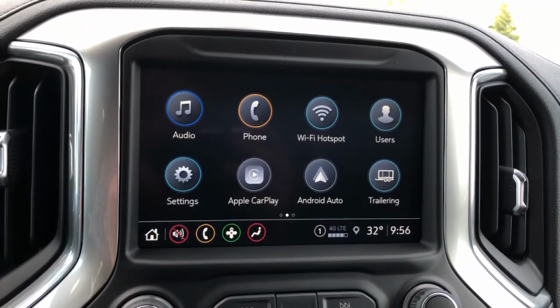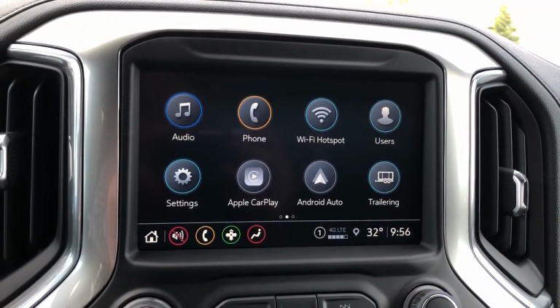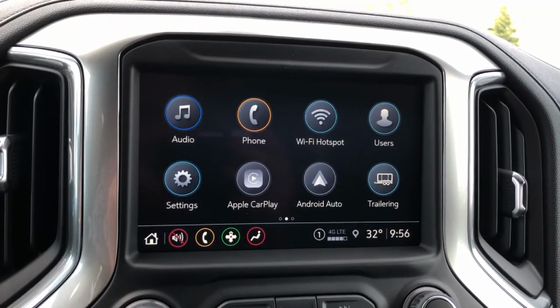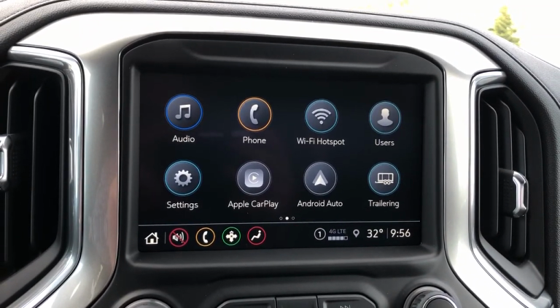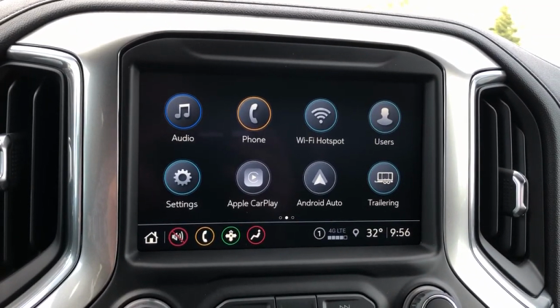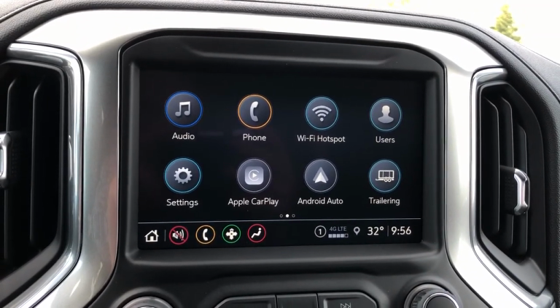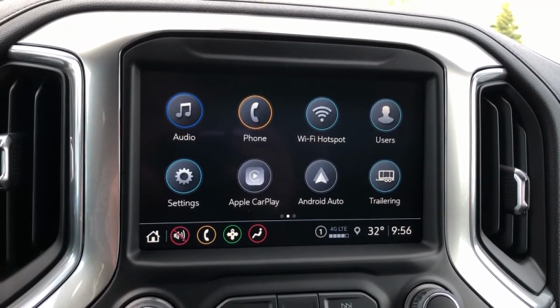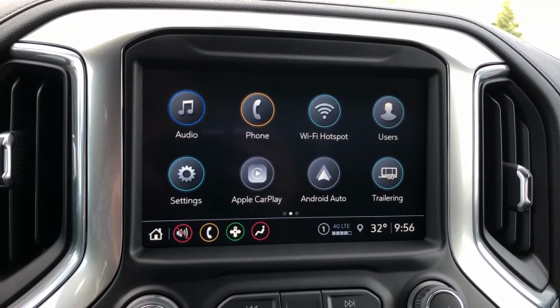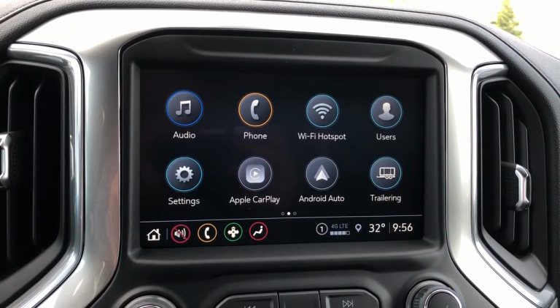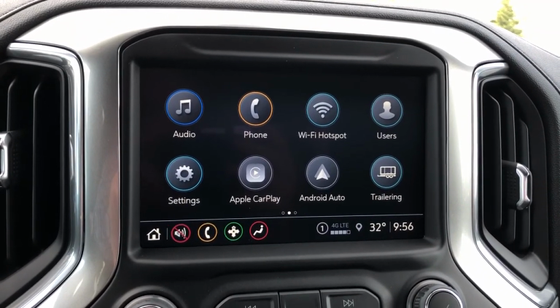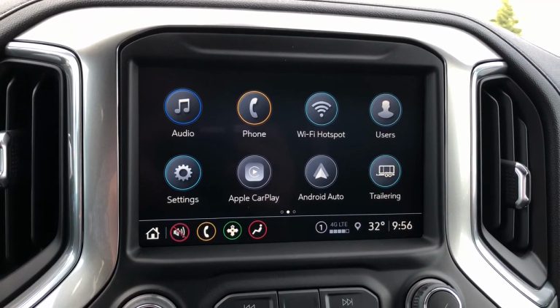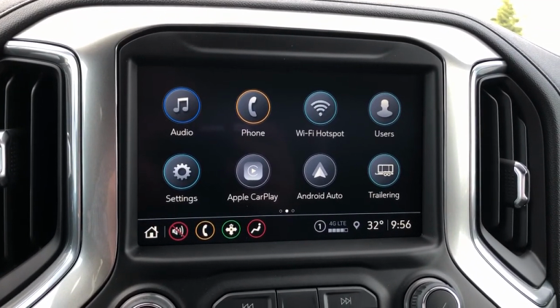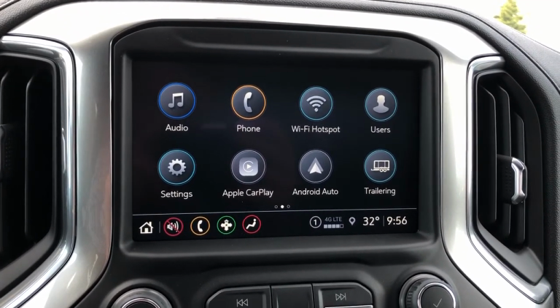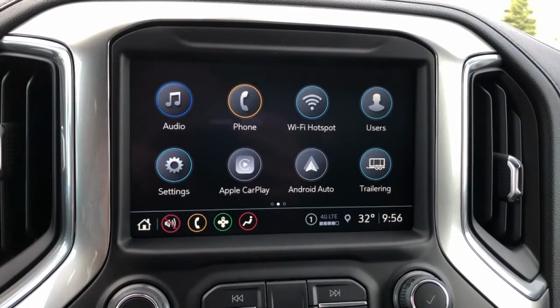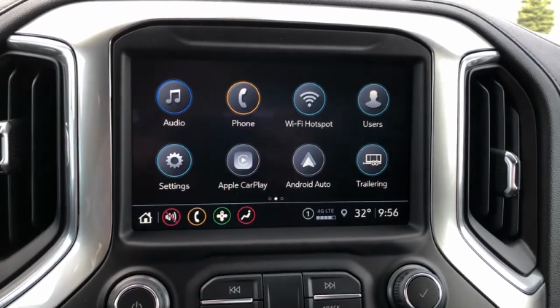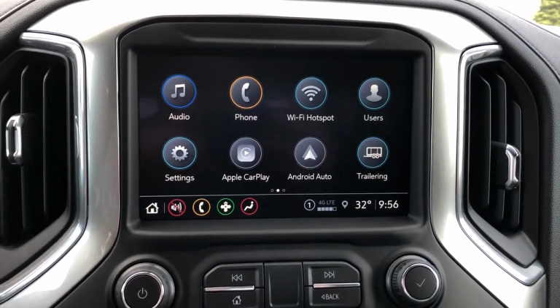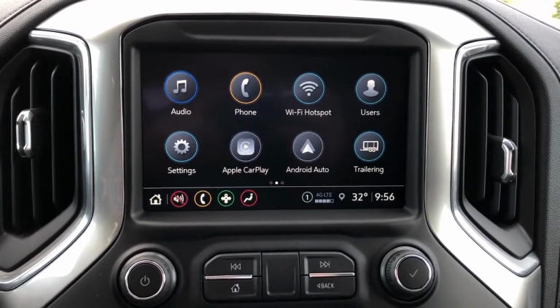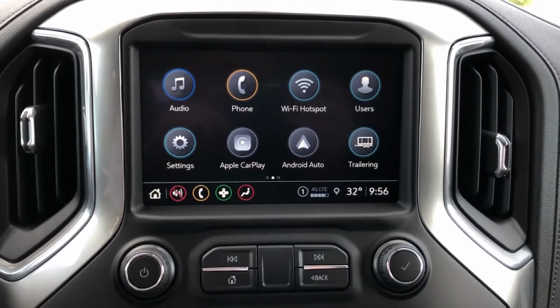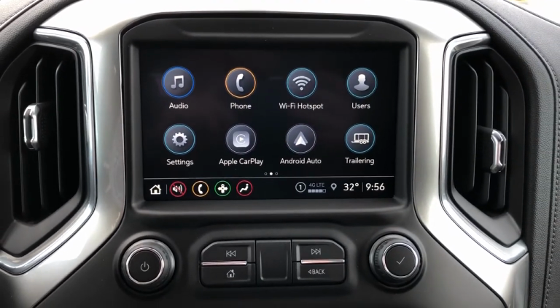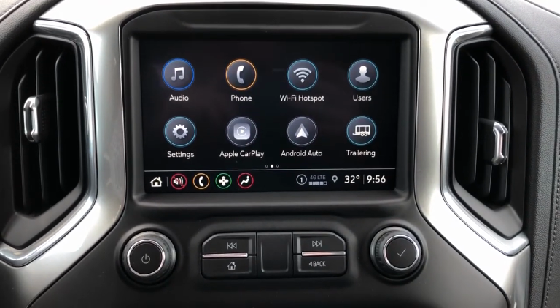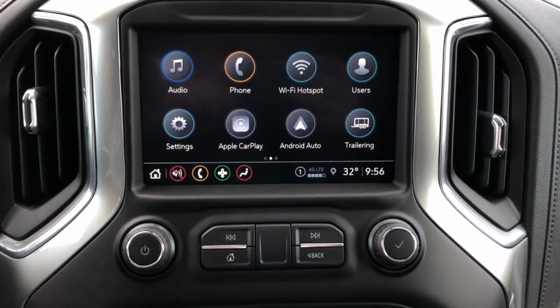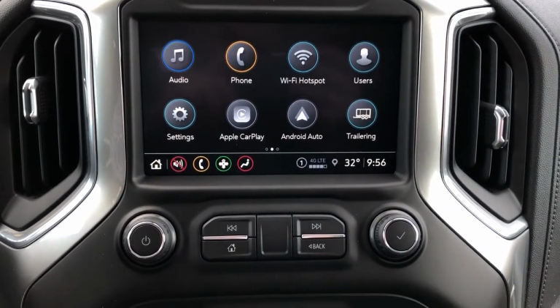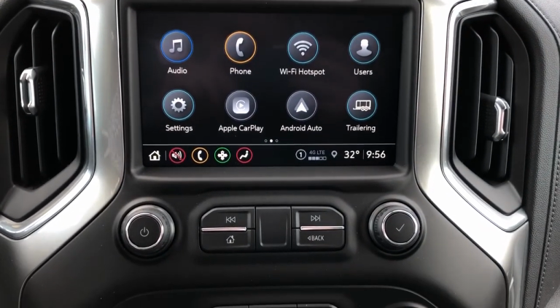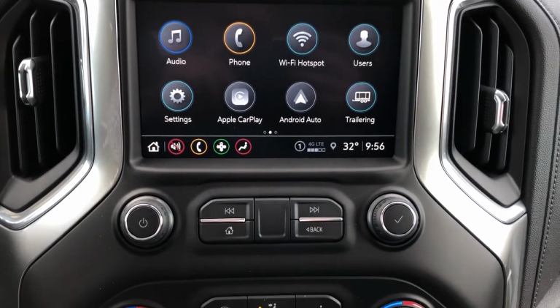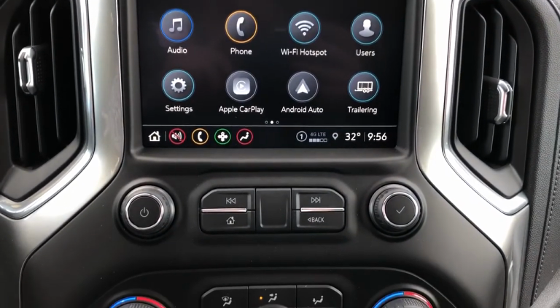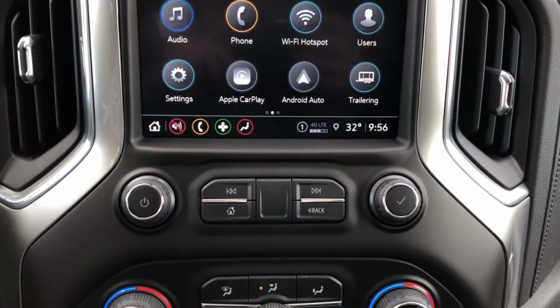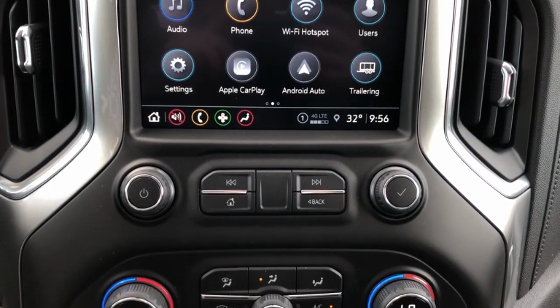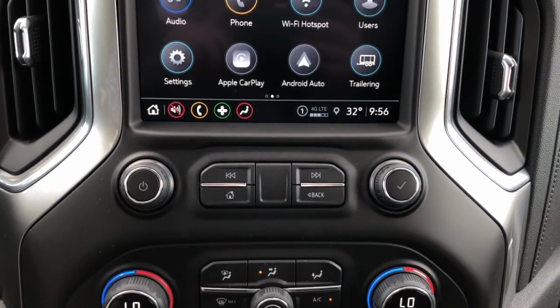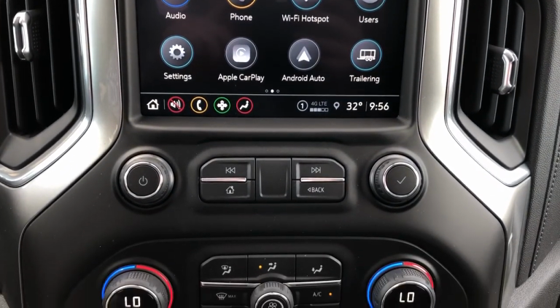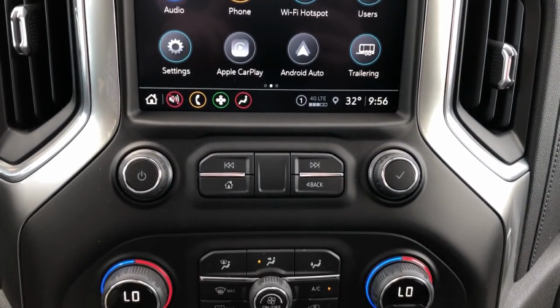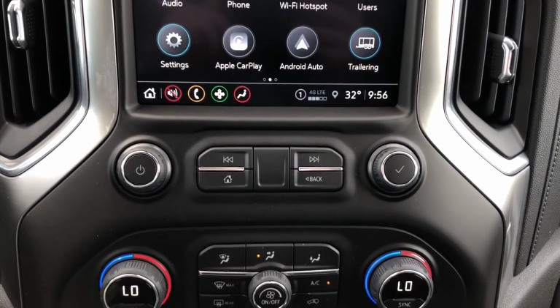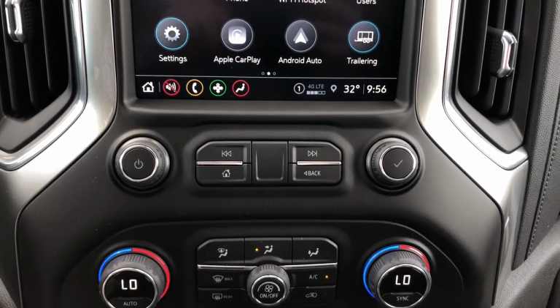The infotainment system features wi-fi hotspot, Apple CarPlay and Android Auto. Then our radio controls and dual zone climate controls are underneath.